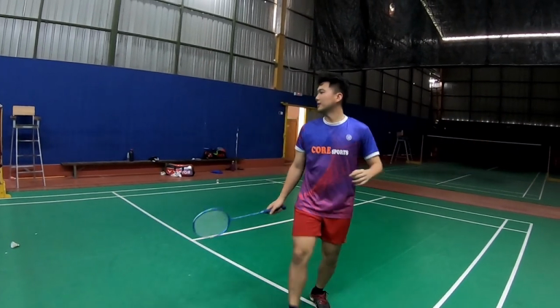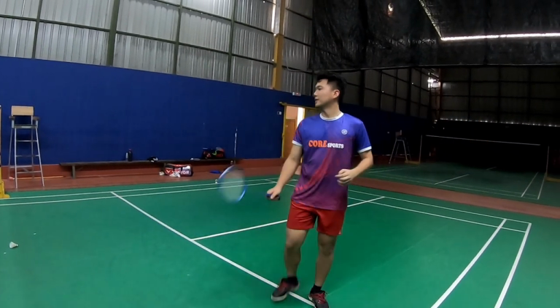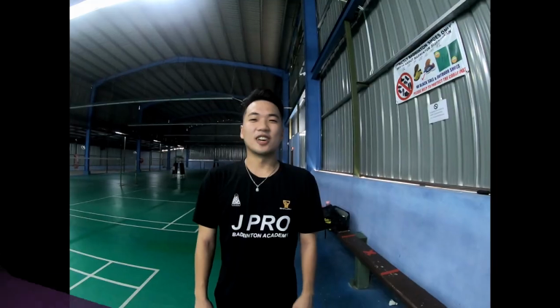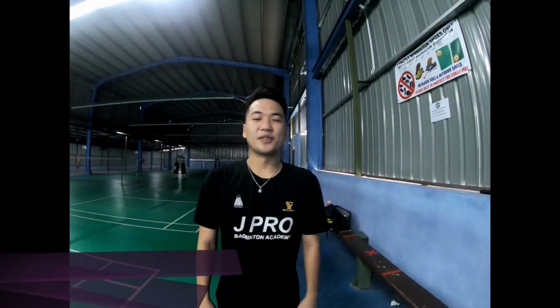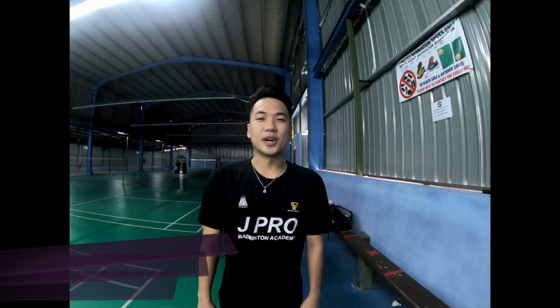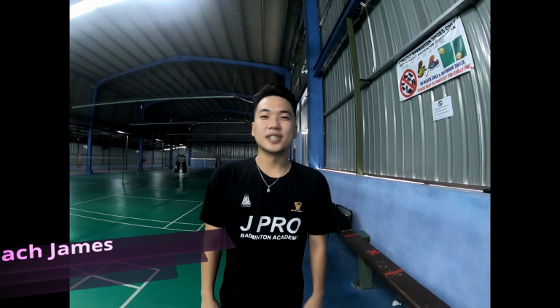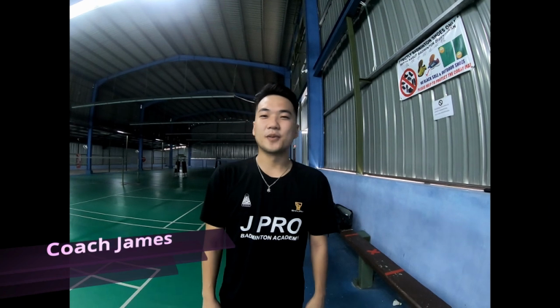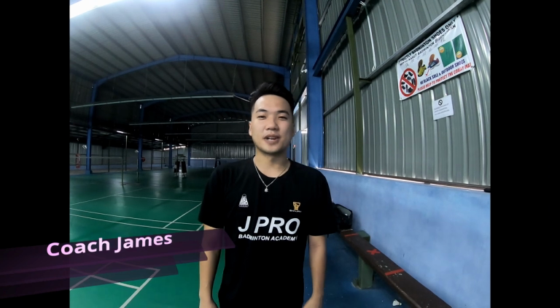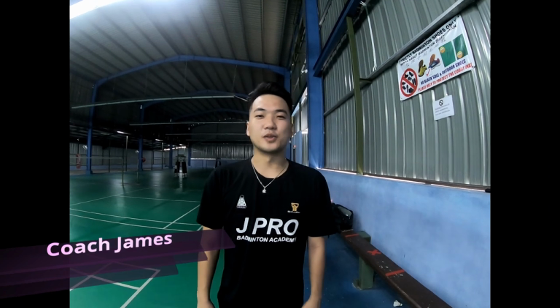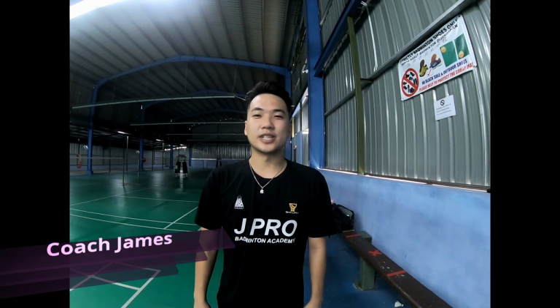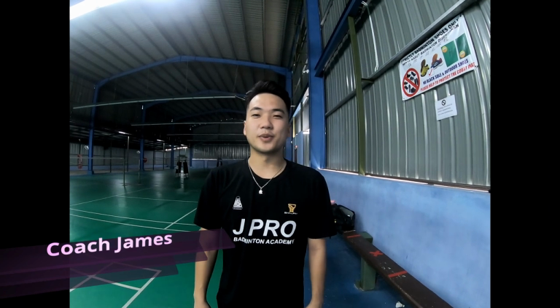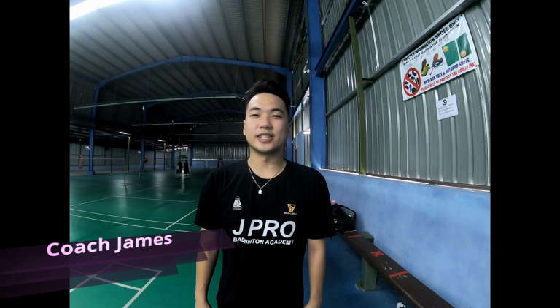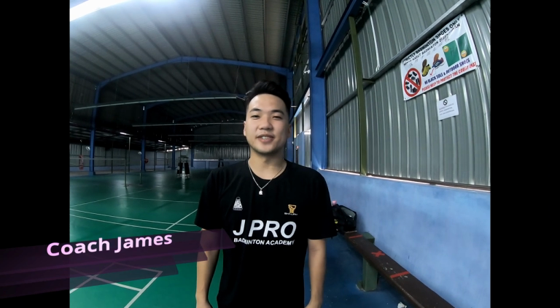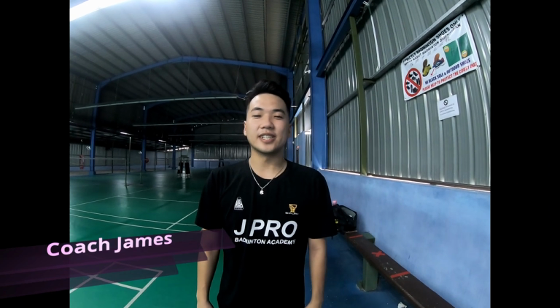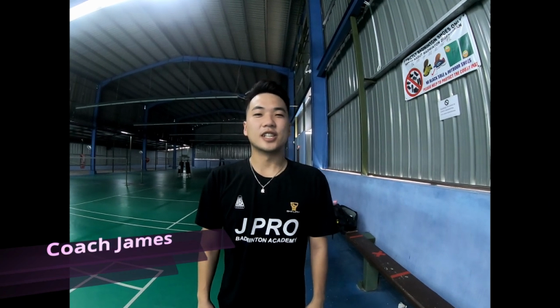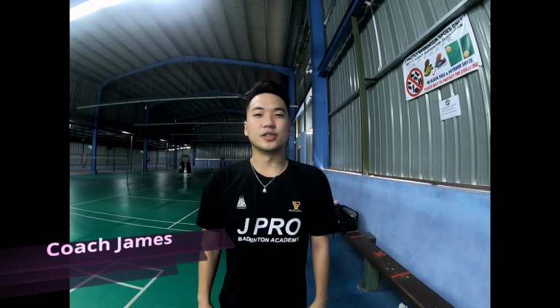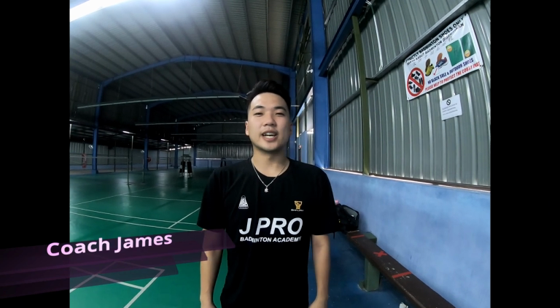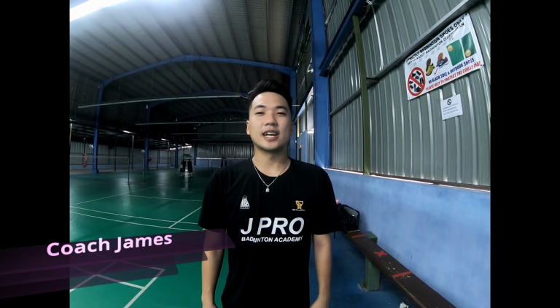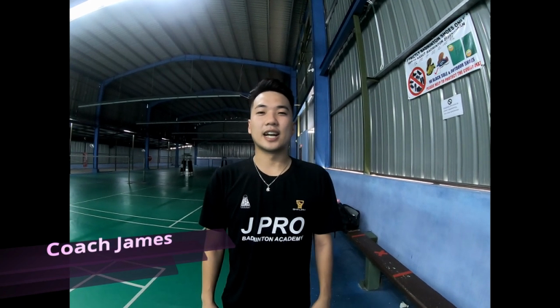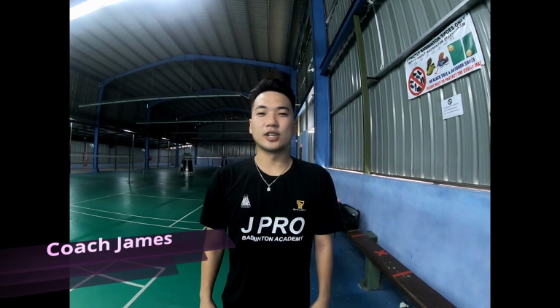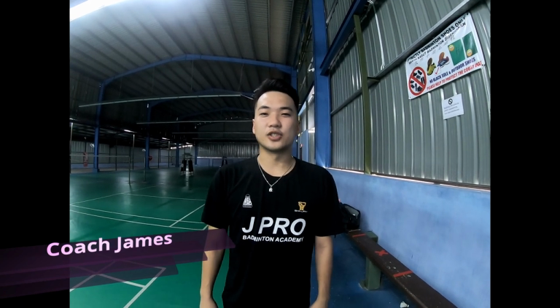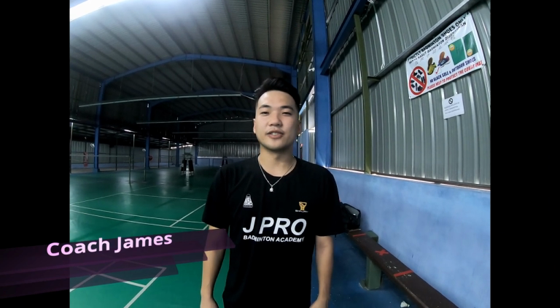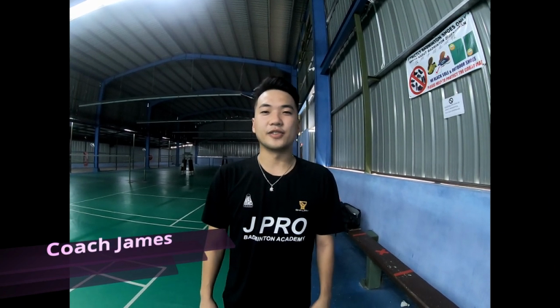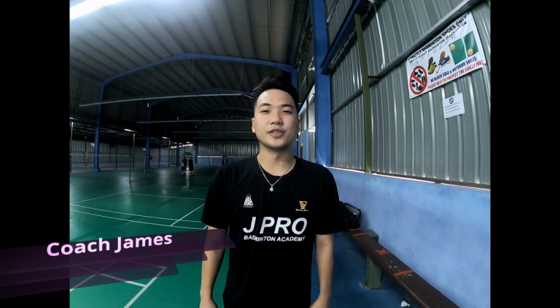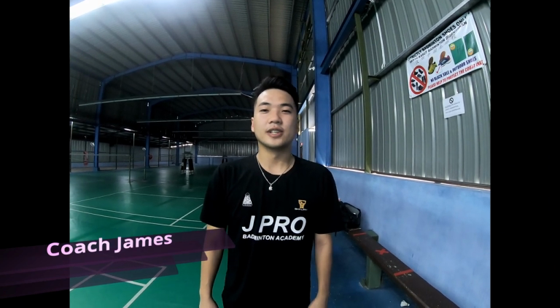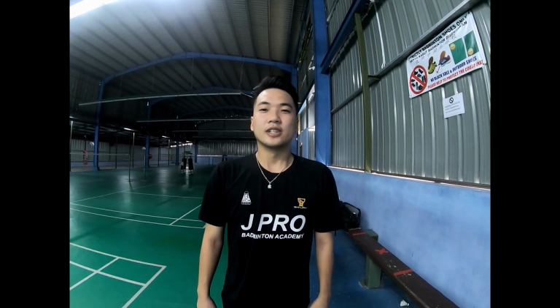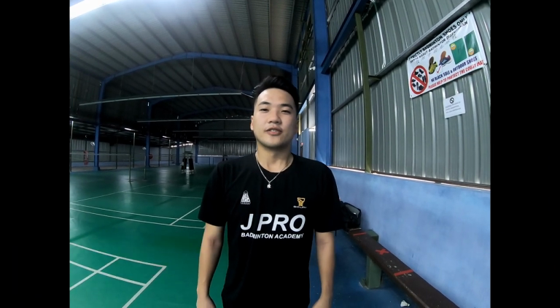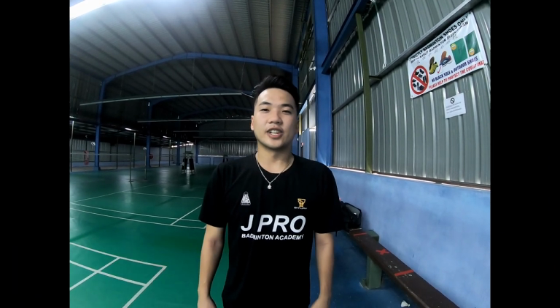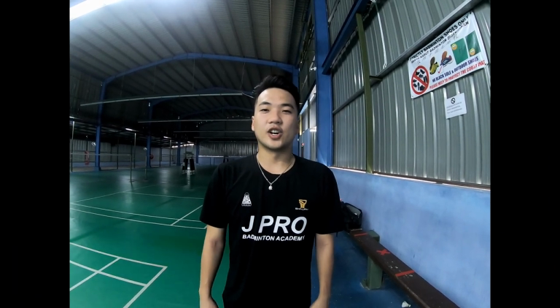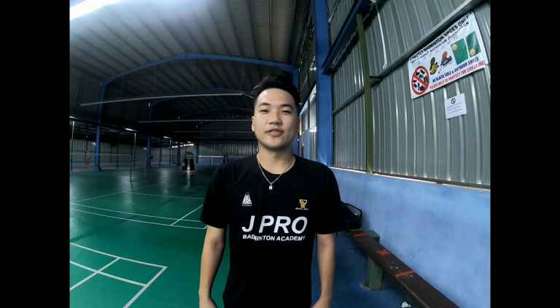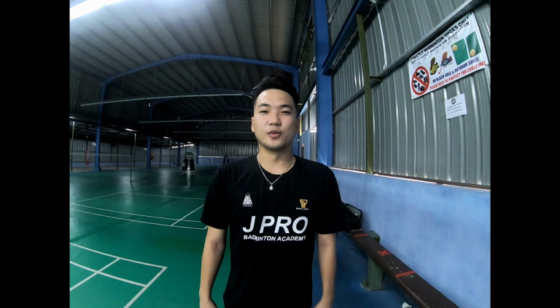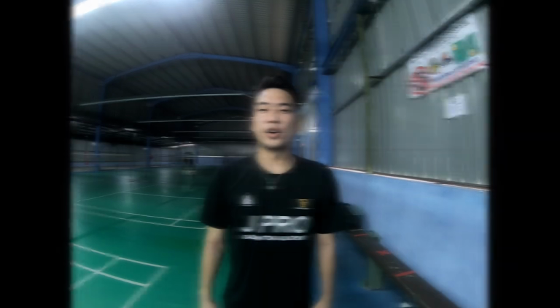Hello everyone, welcome to JProTV. Today, I'm going to share with you front court foot mode.